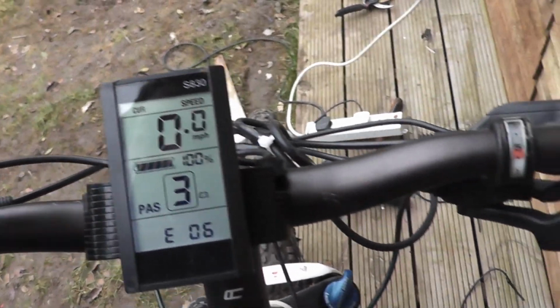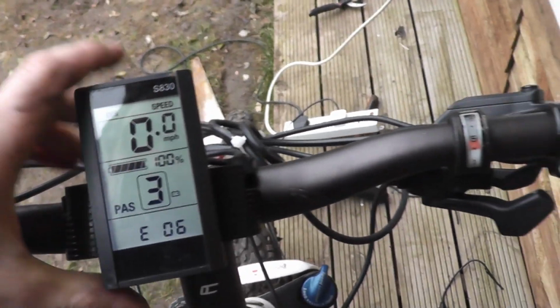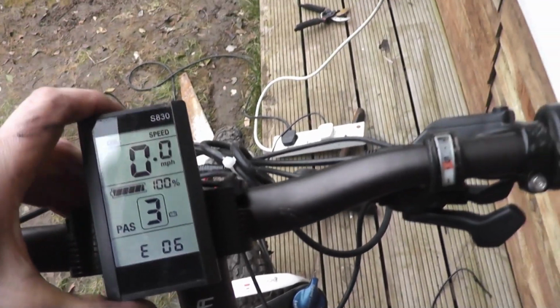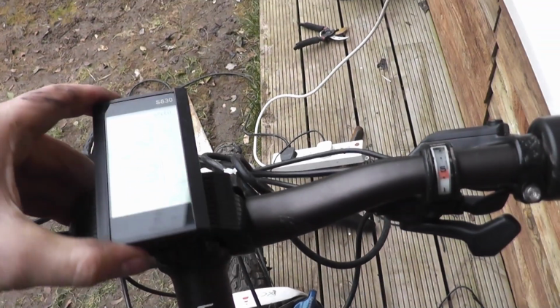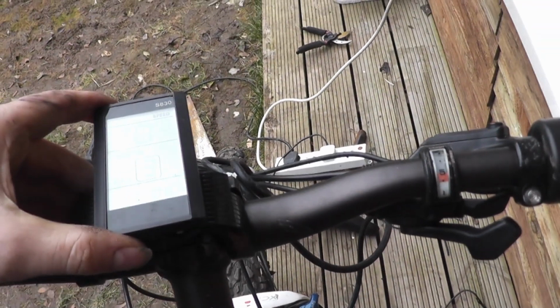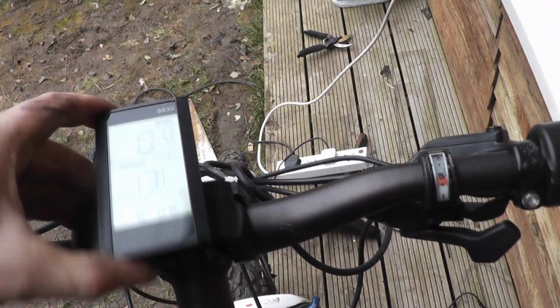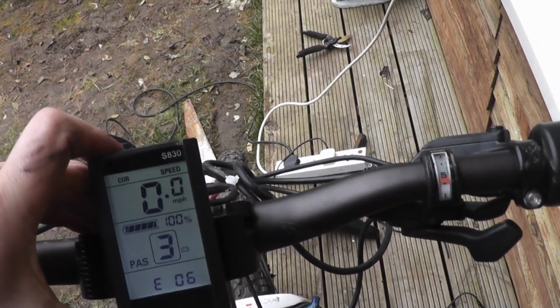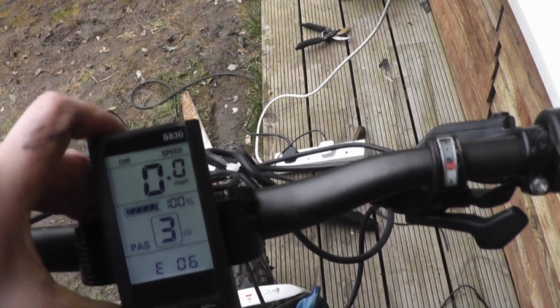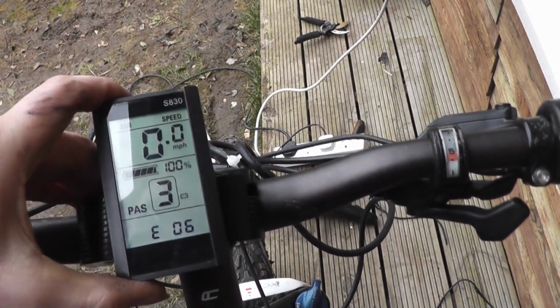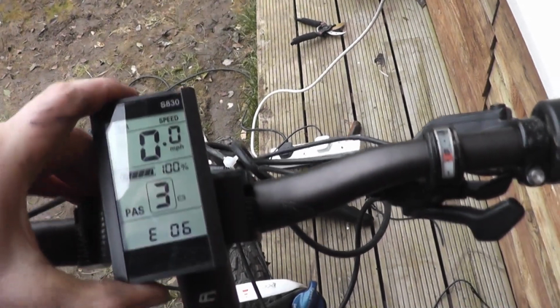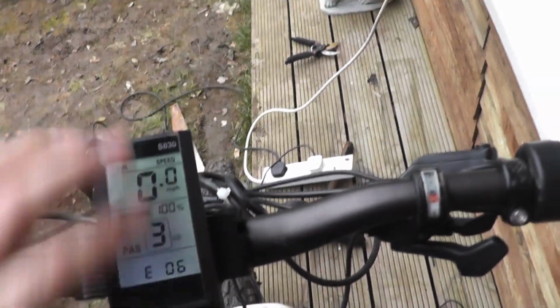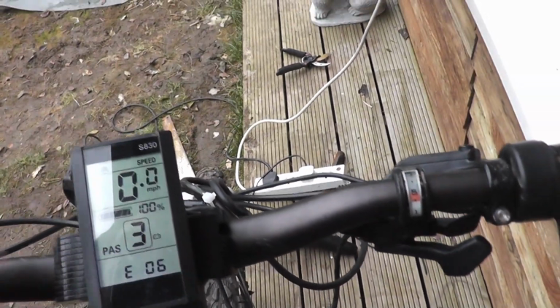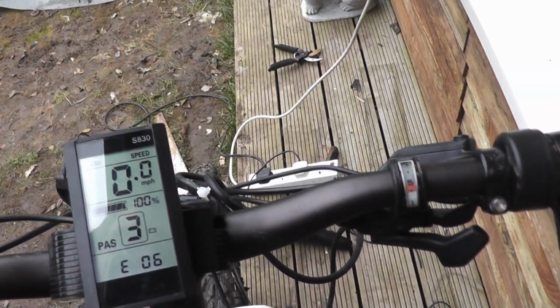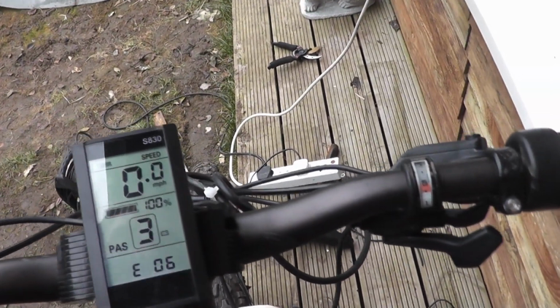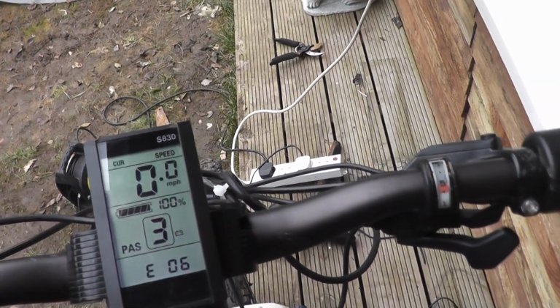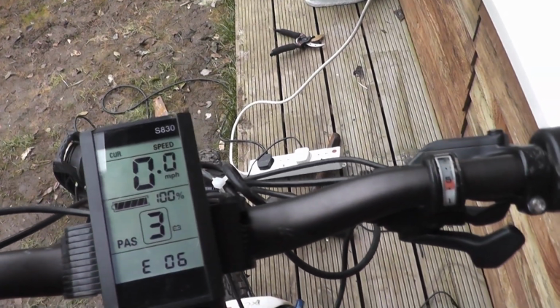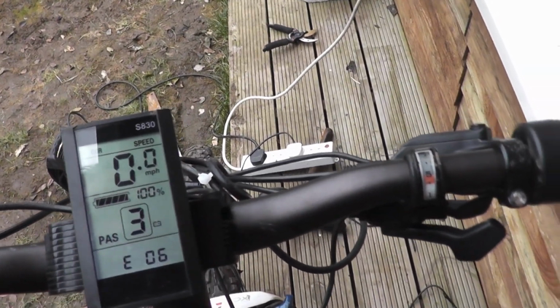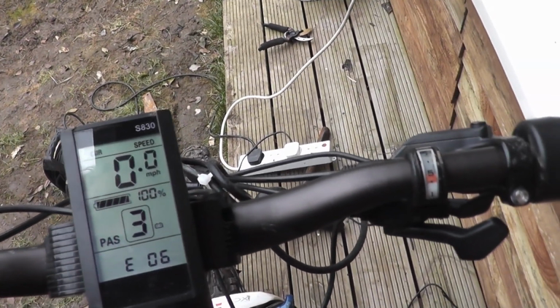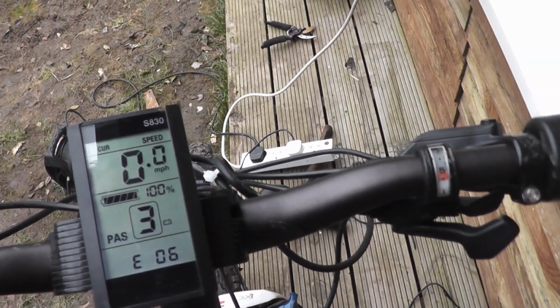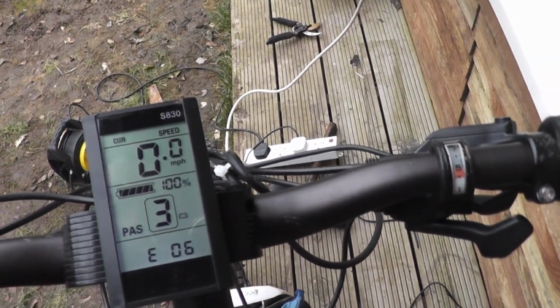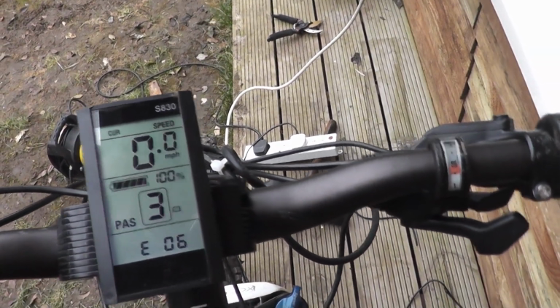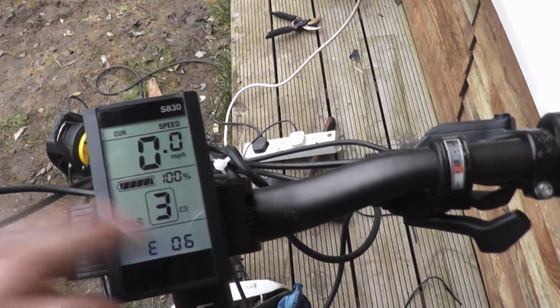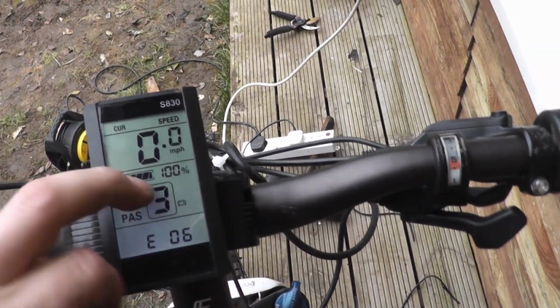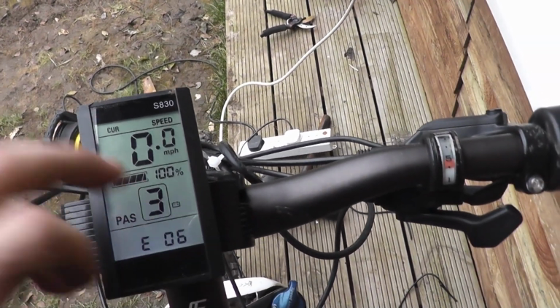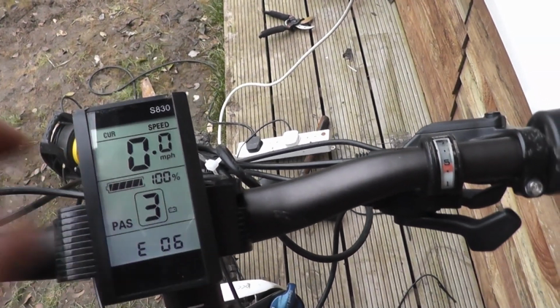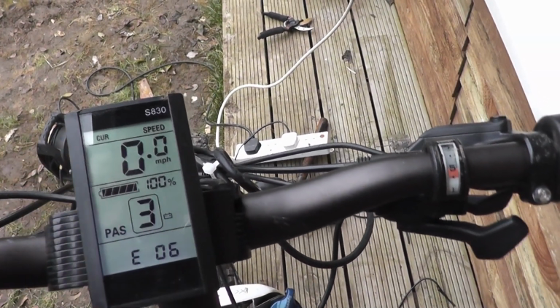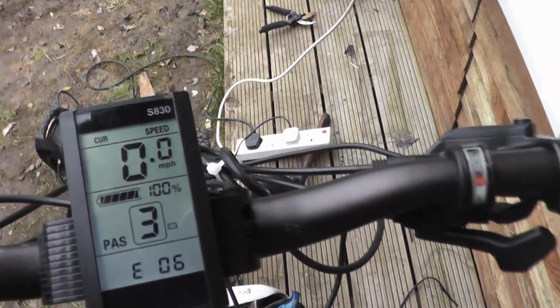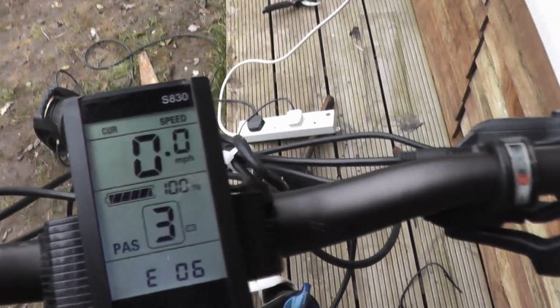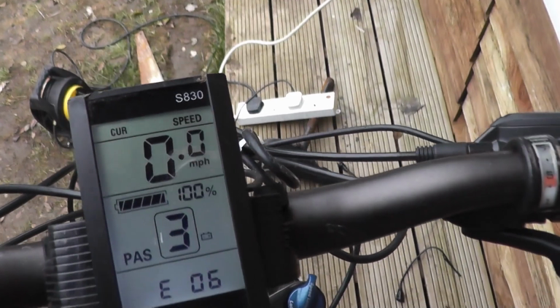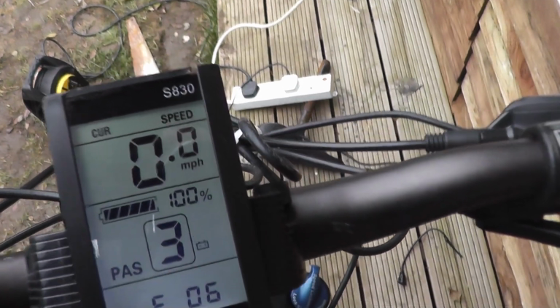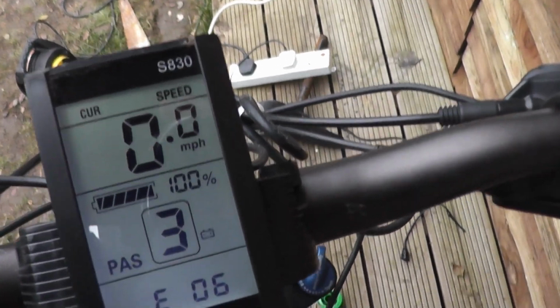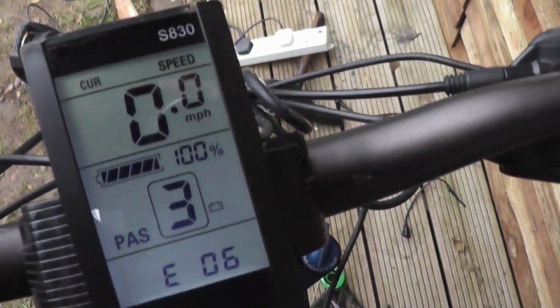I've tried clearing it — it will not clear. You can change the voltage in the settings, nothing. So I'm going to change this display for a different one and see if that makes any difference.